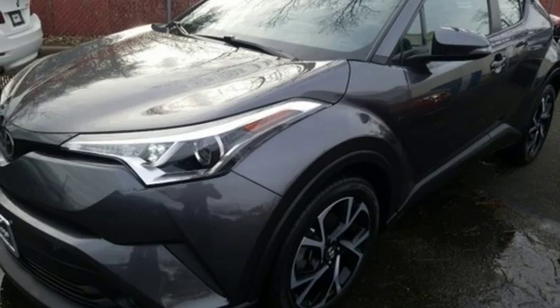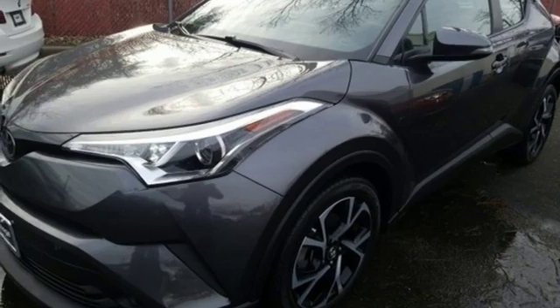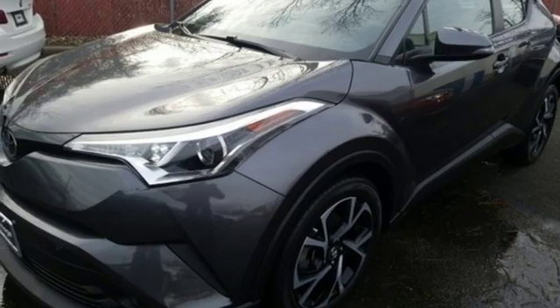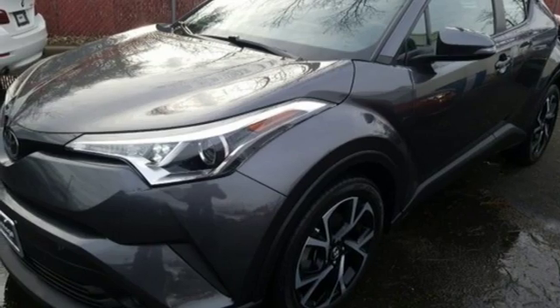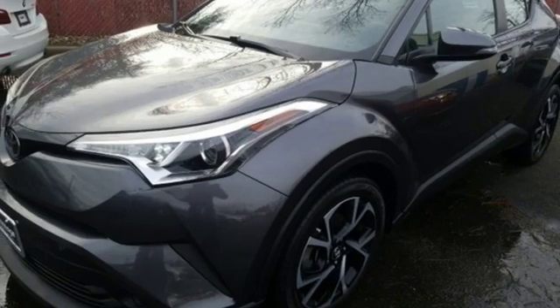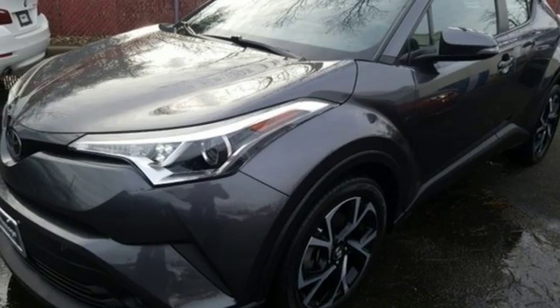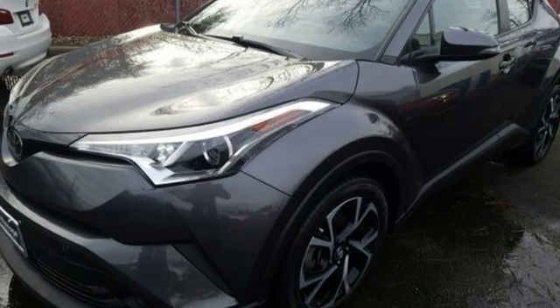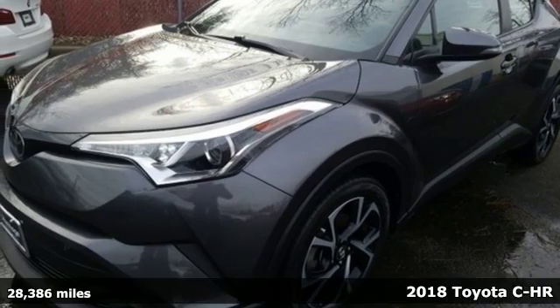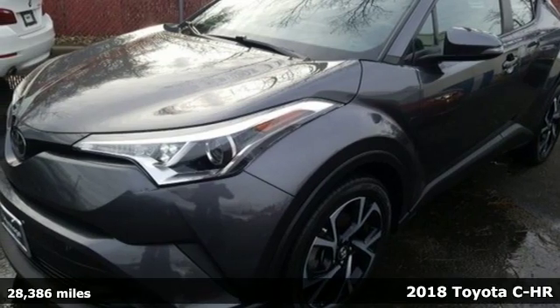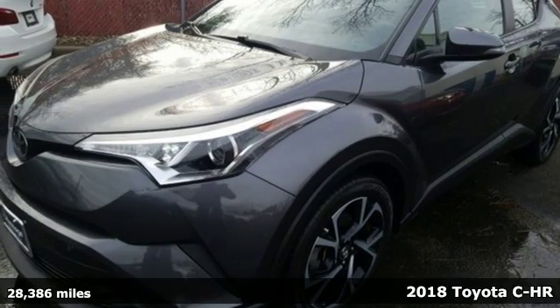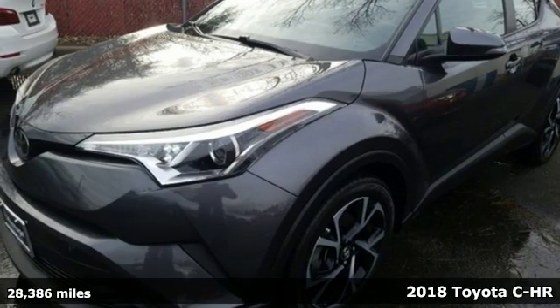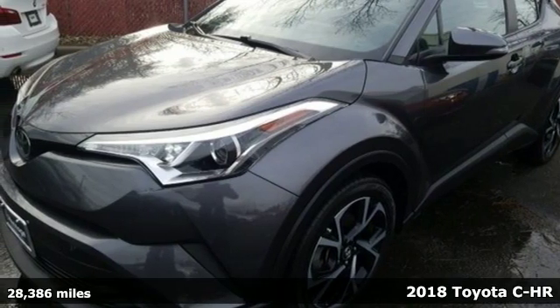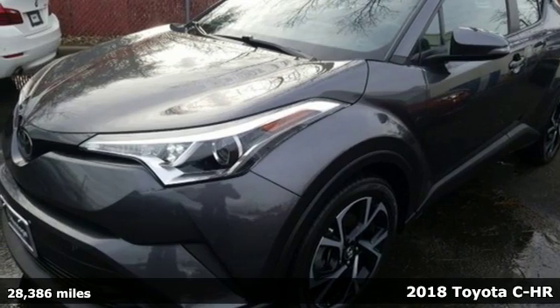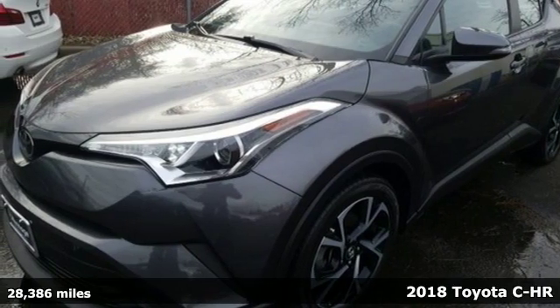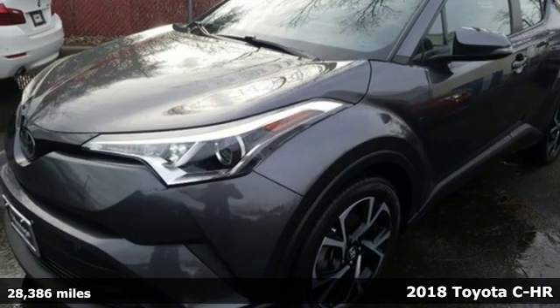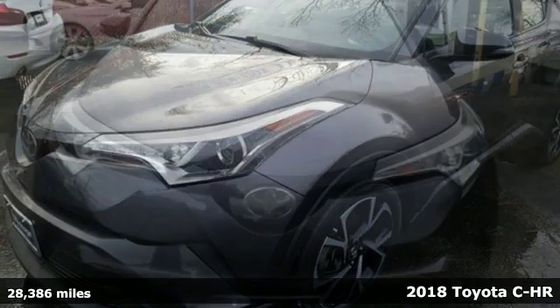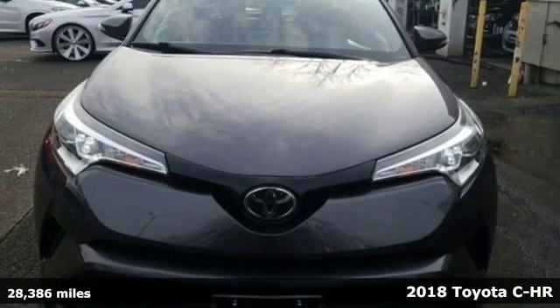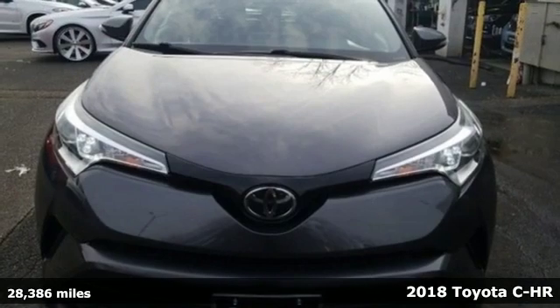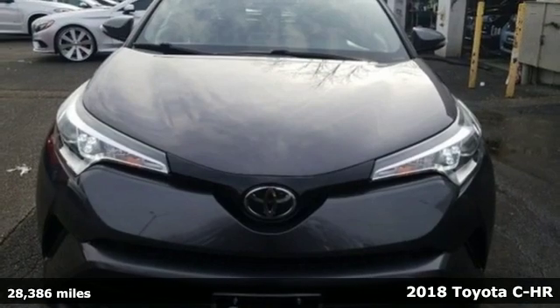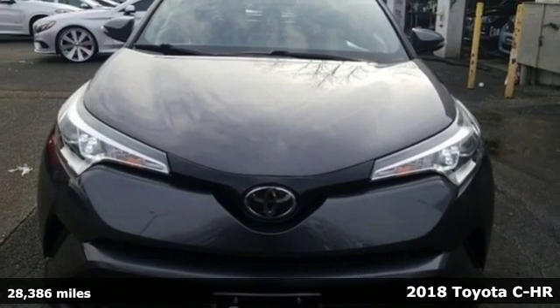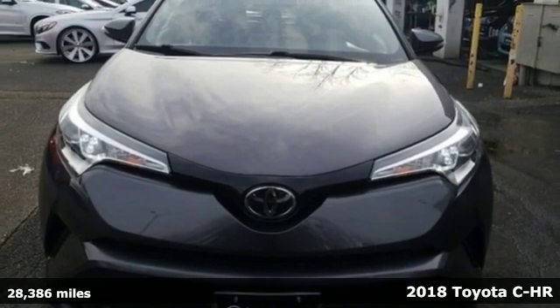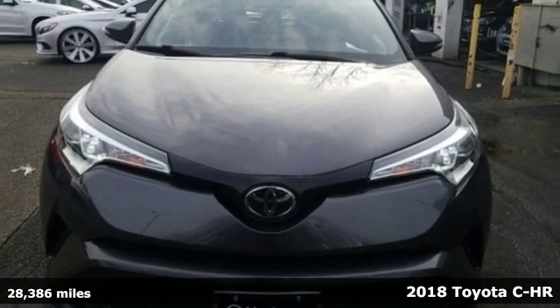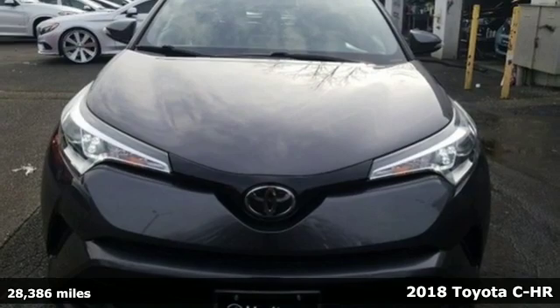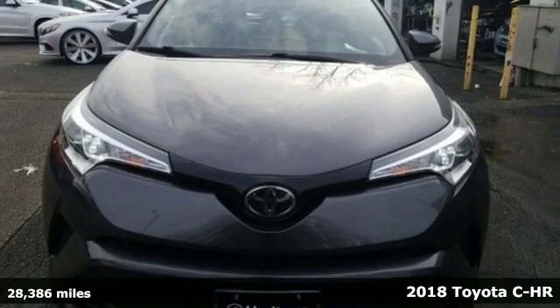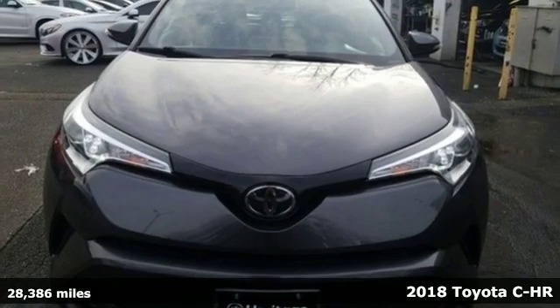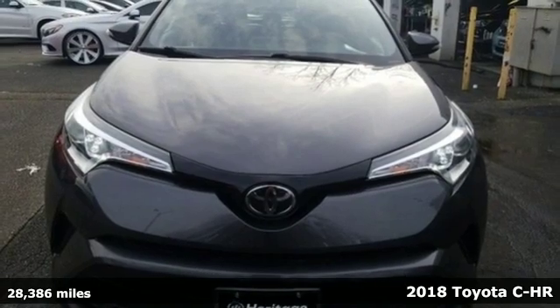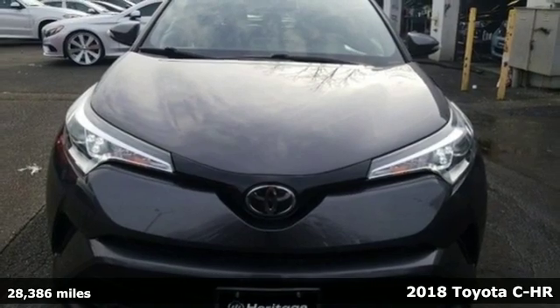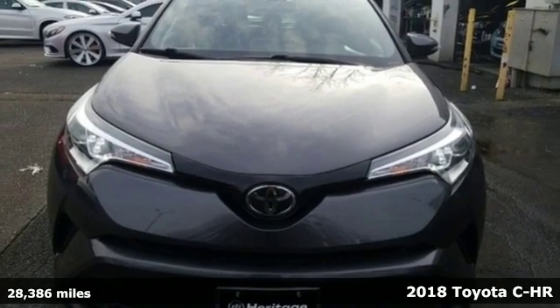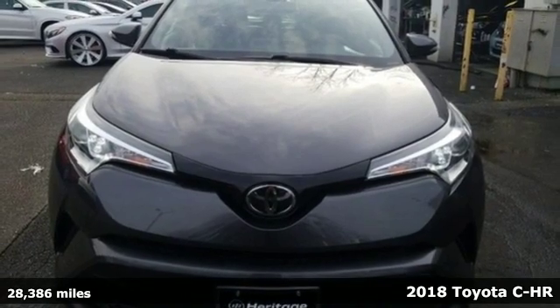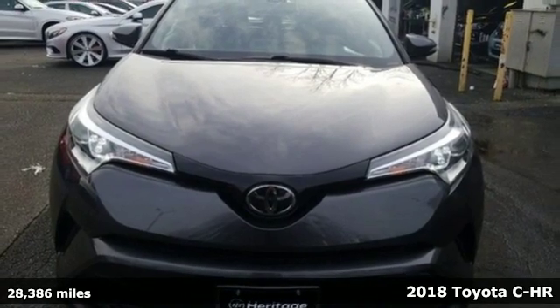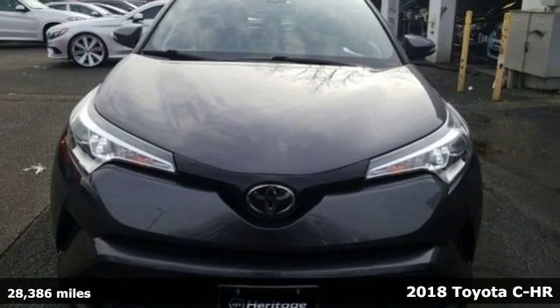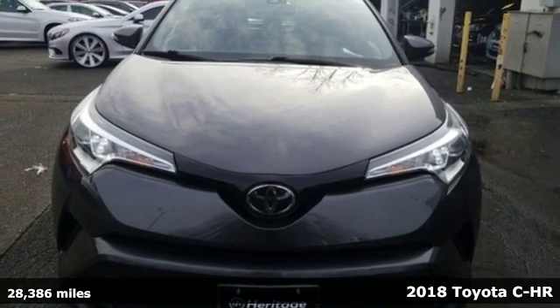Here's a 2018 Toyota C-HR. Toyota: steered by ingenuity, driven by passion.